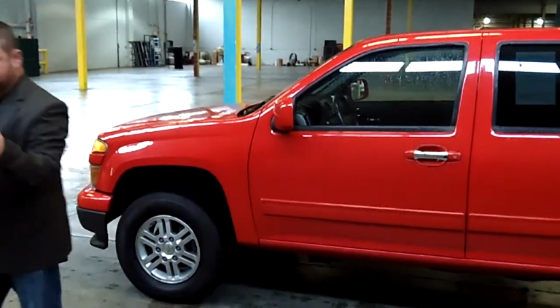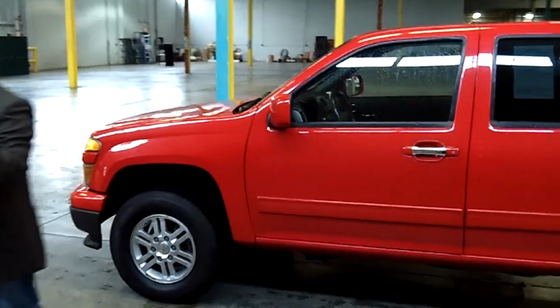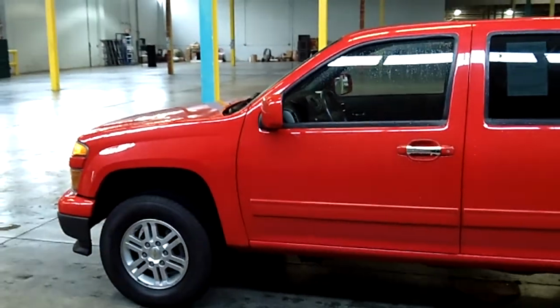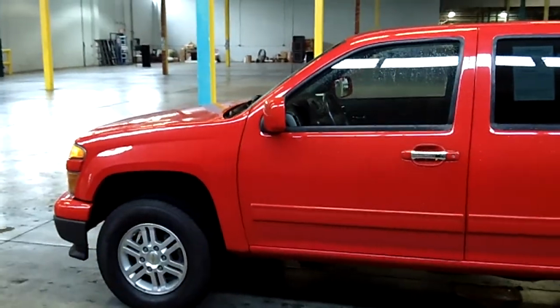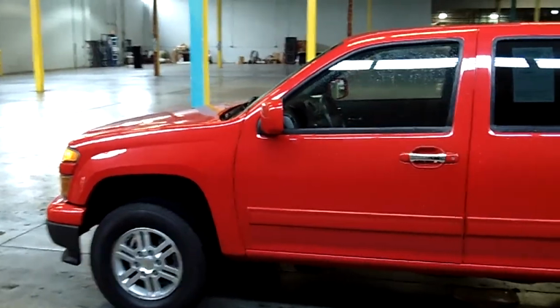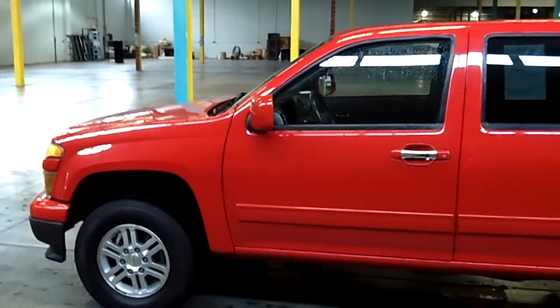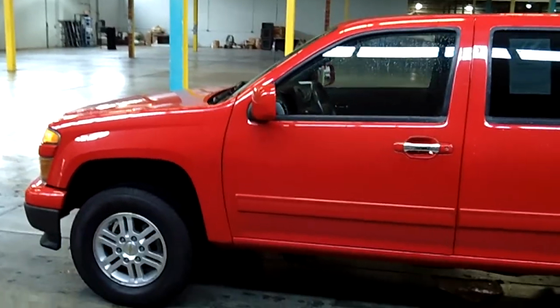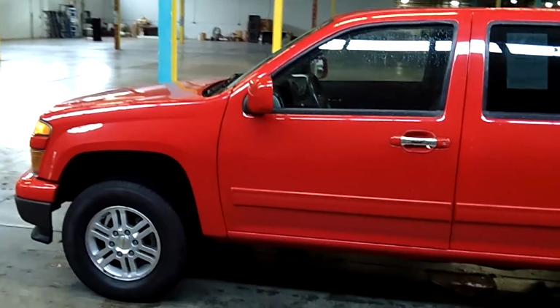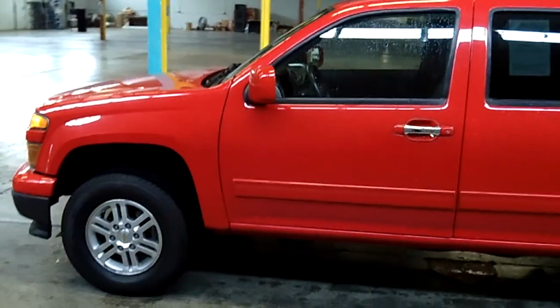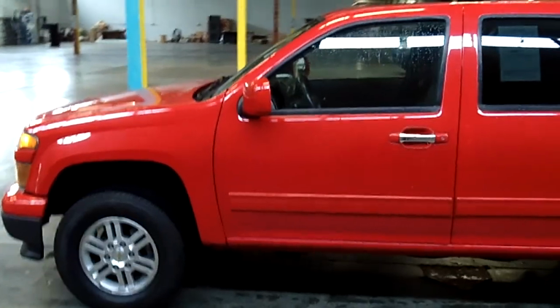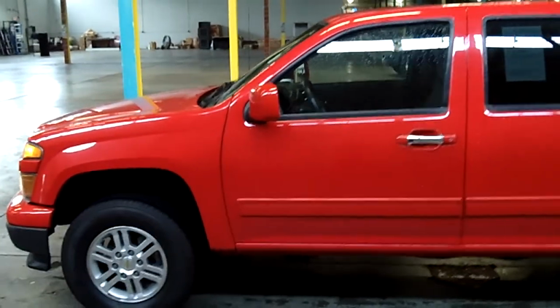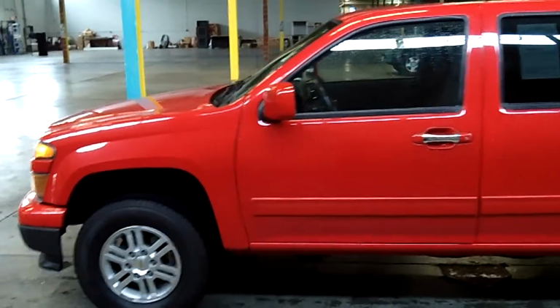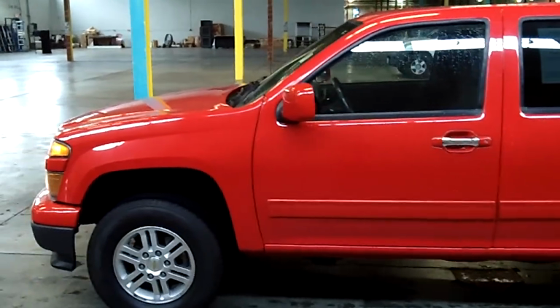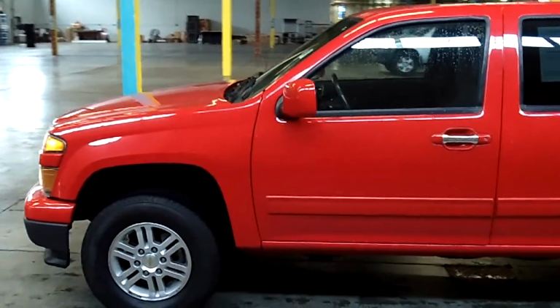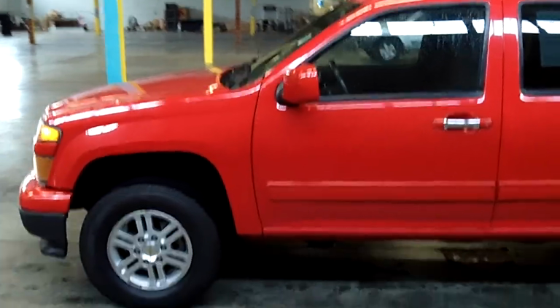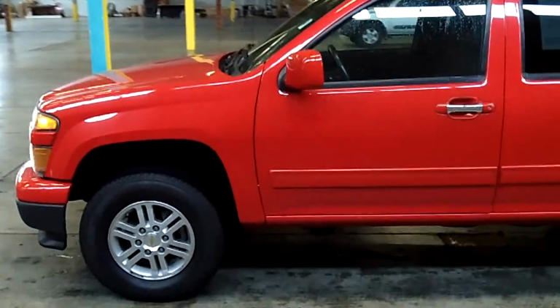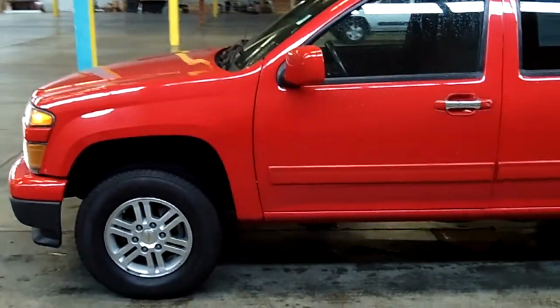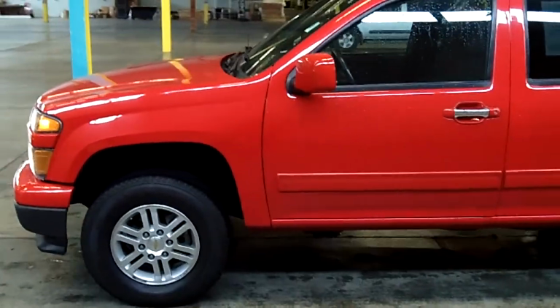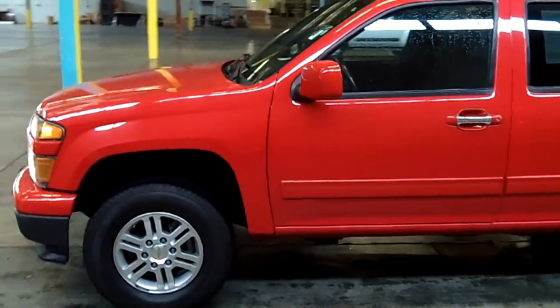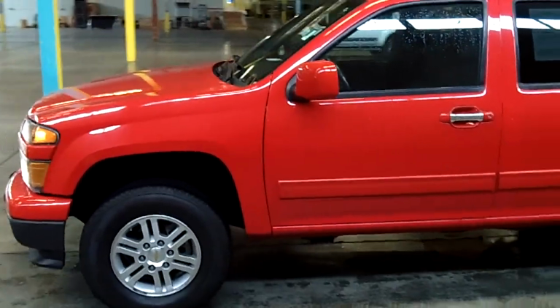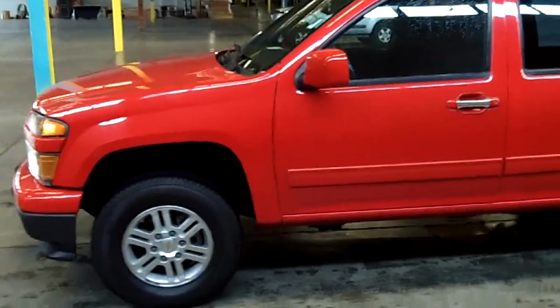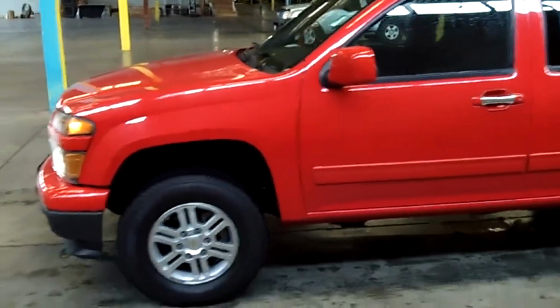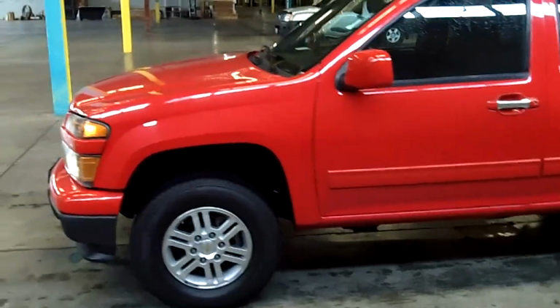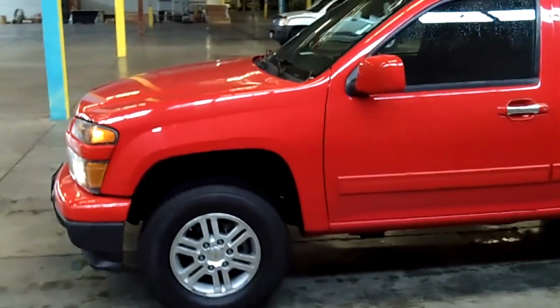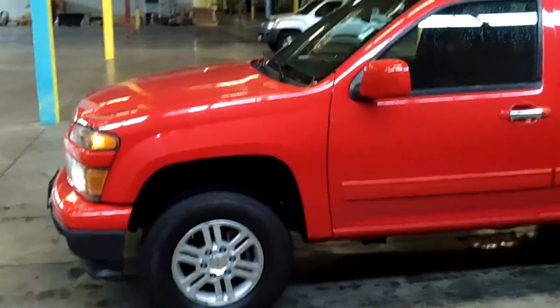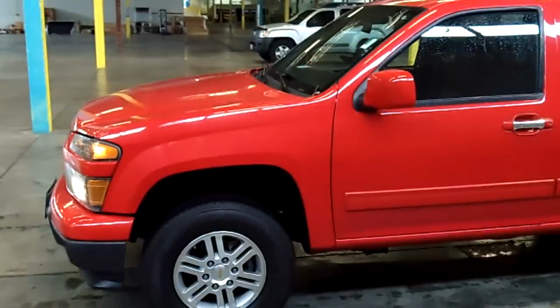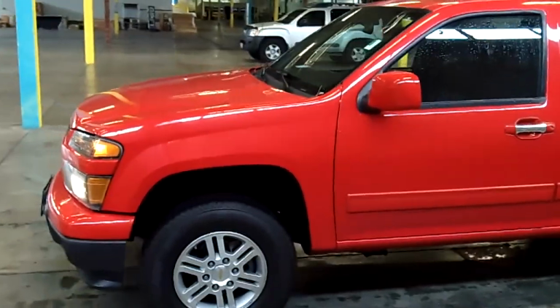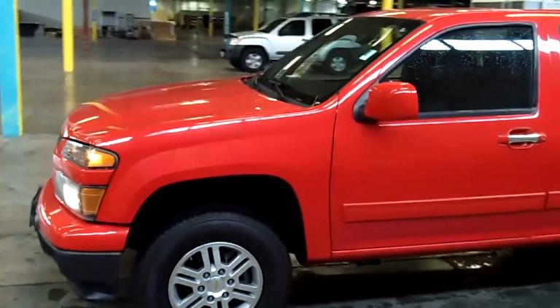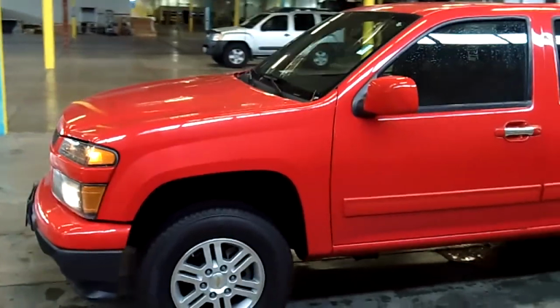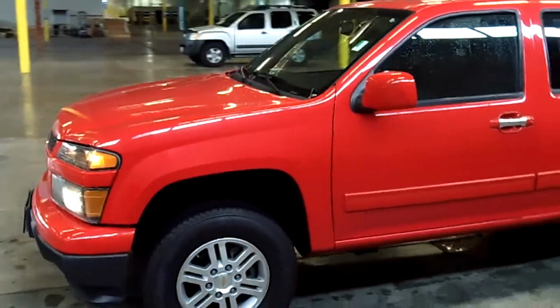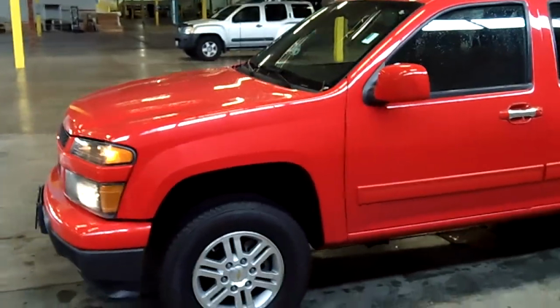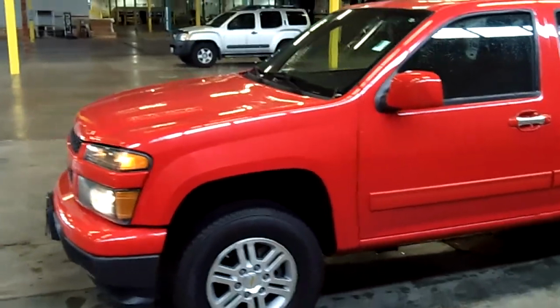Greg's behind the camera. We're going to show you this vehicle on the exterior, then we're going to put you in the driver's seat. That's absolutely cool.